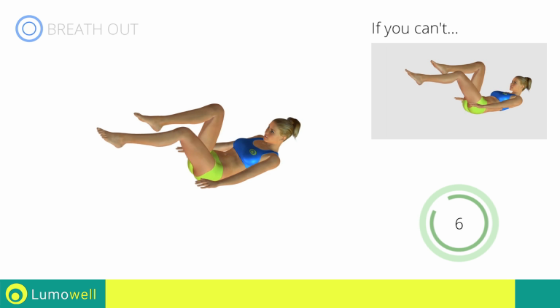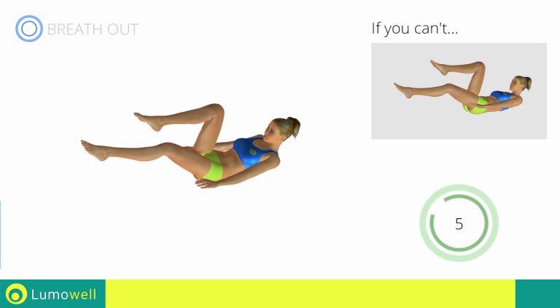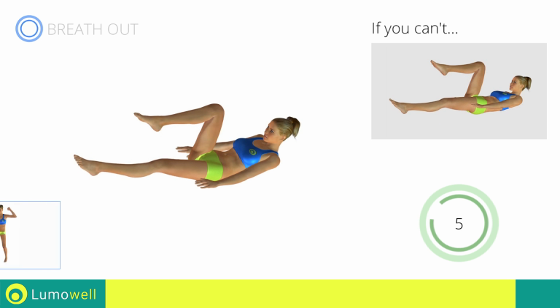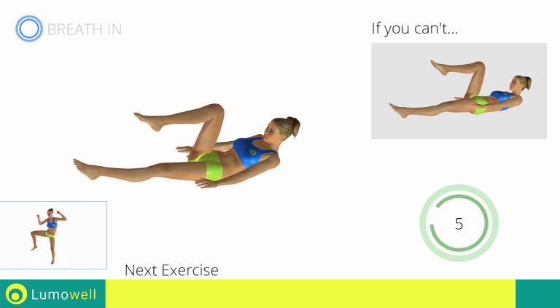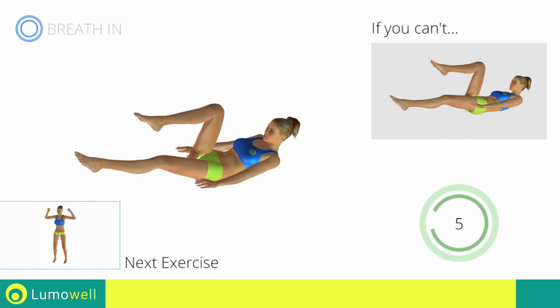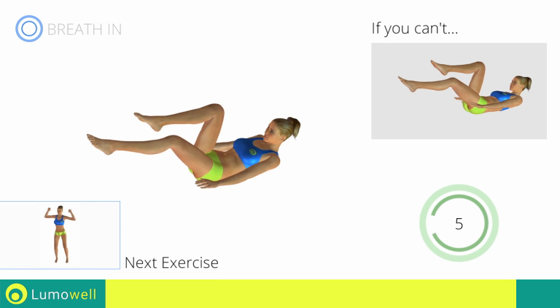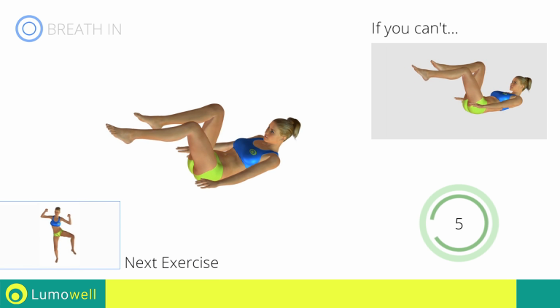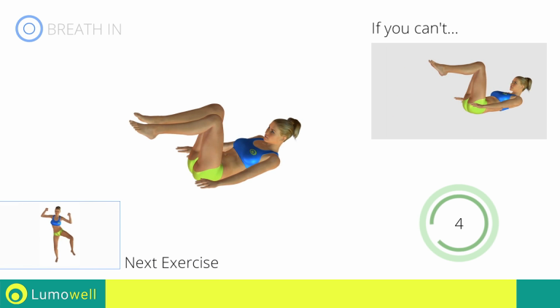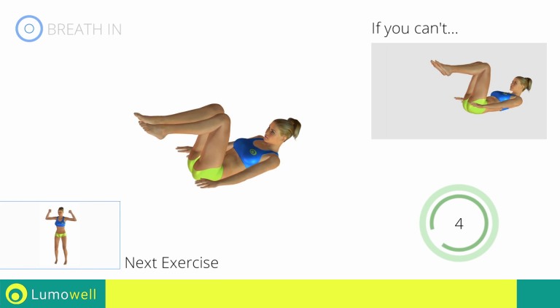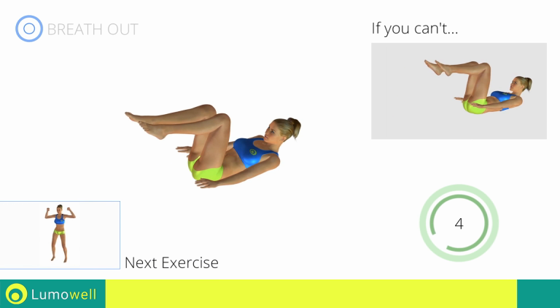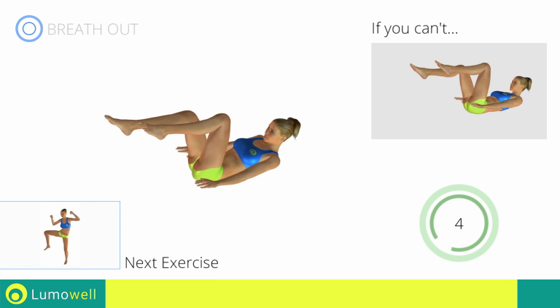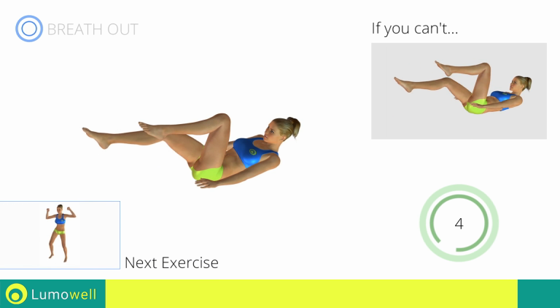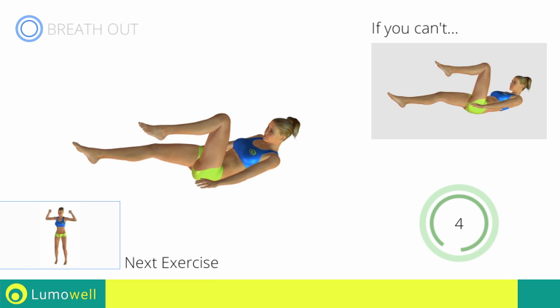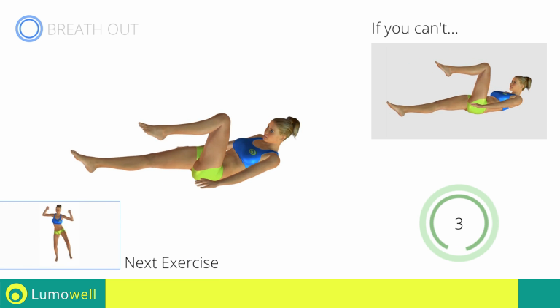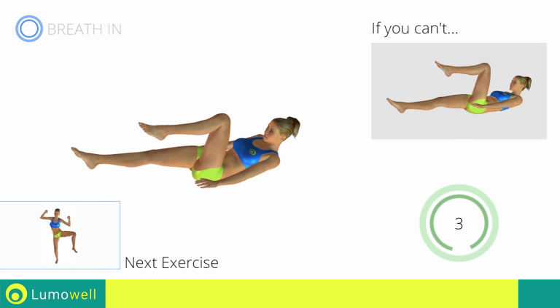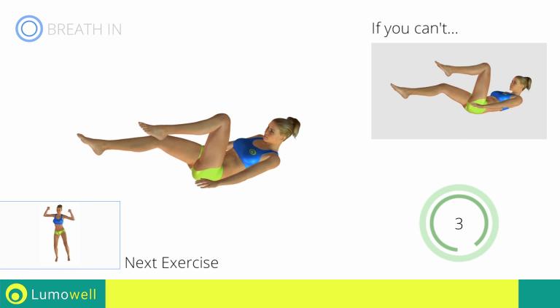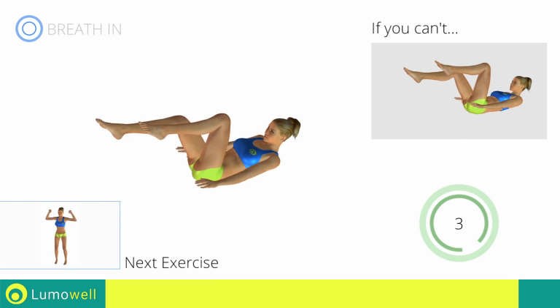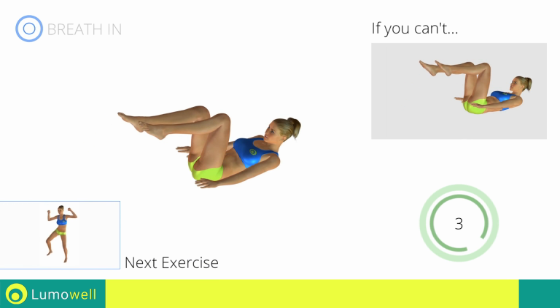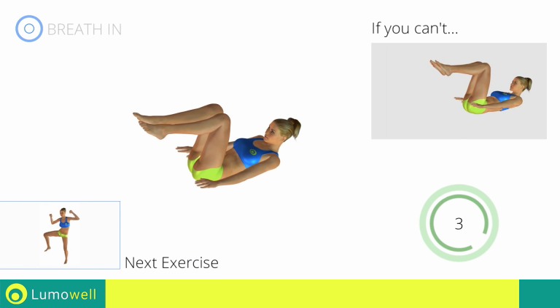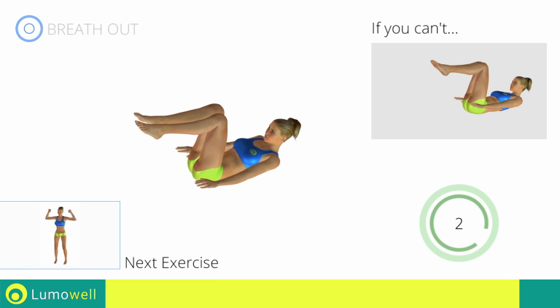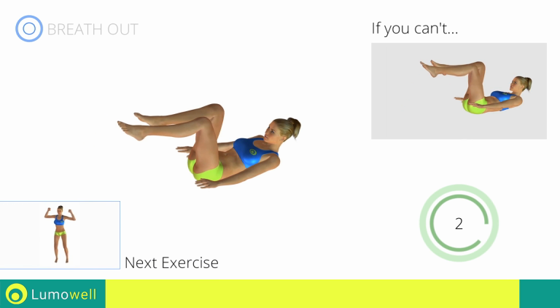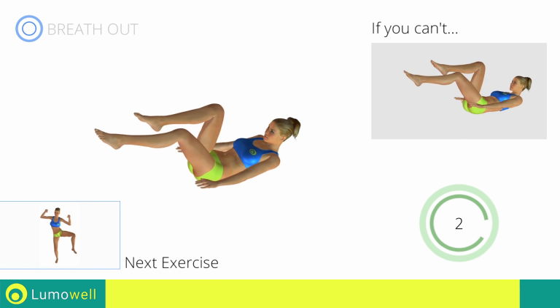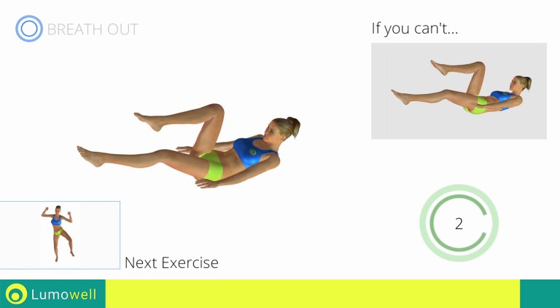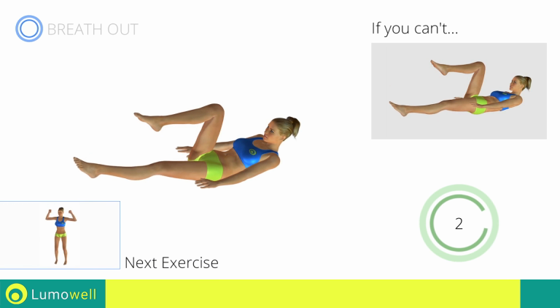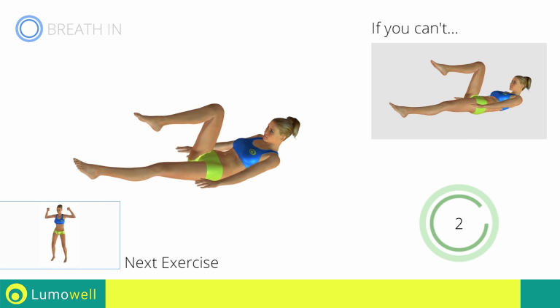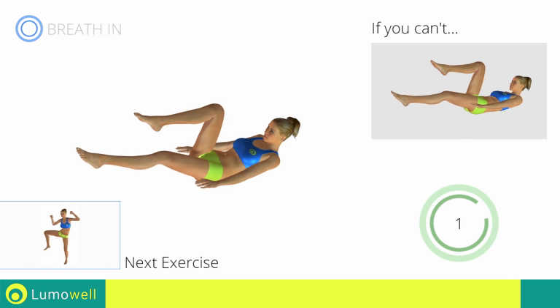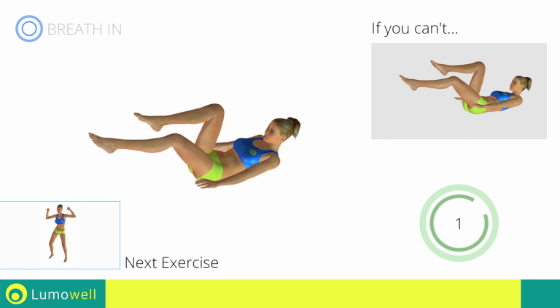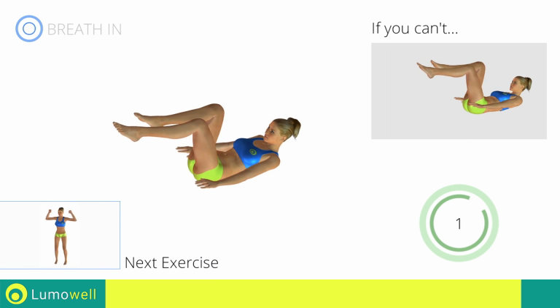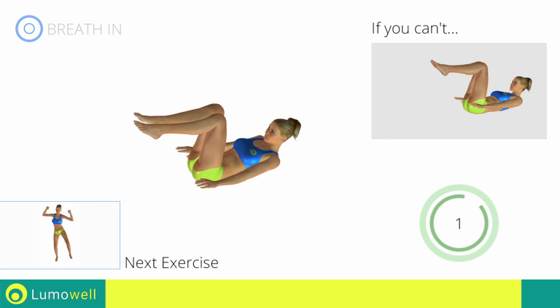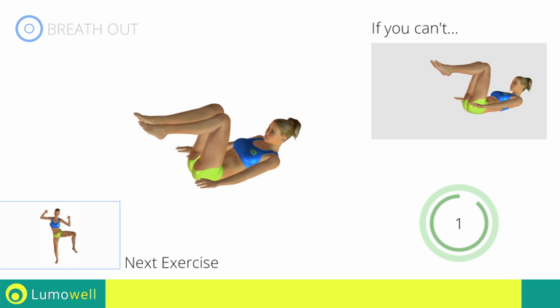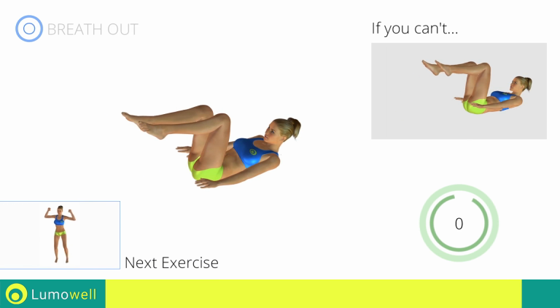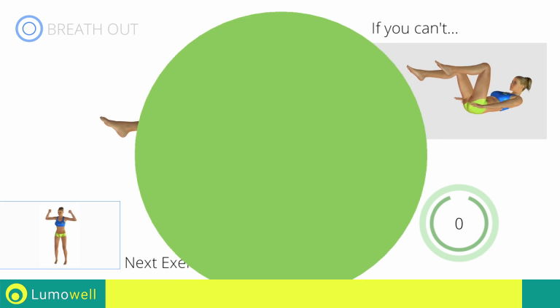Next exercise: jump plus full side crunch. Go!